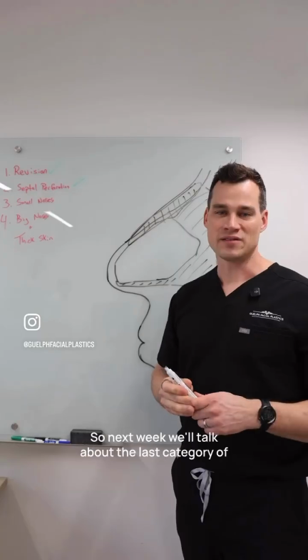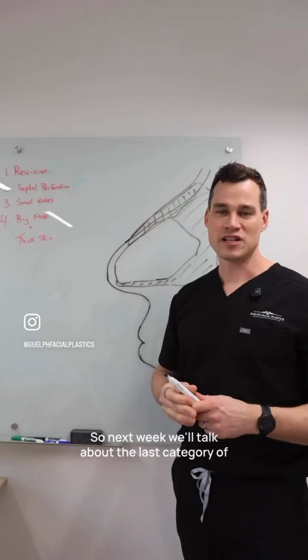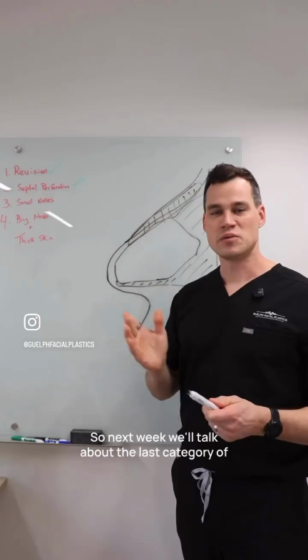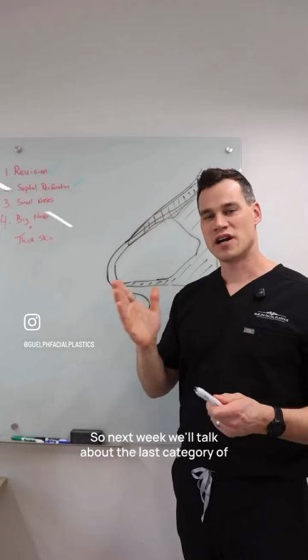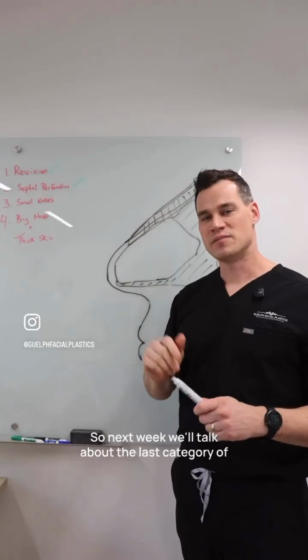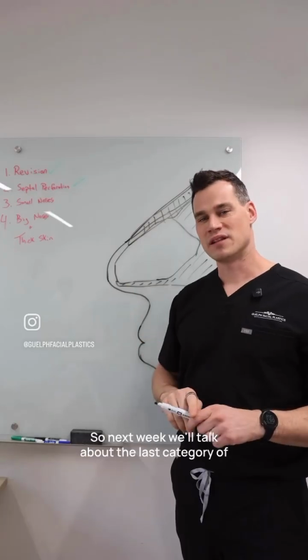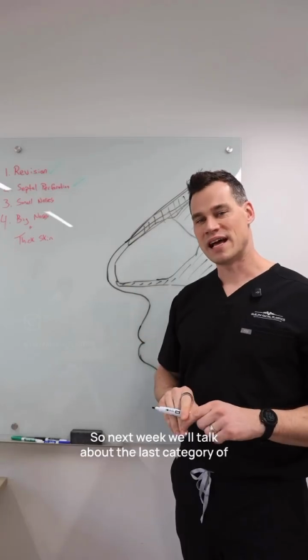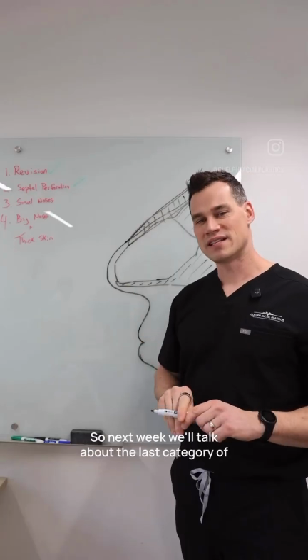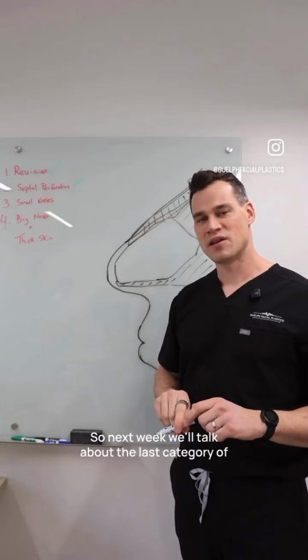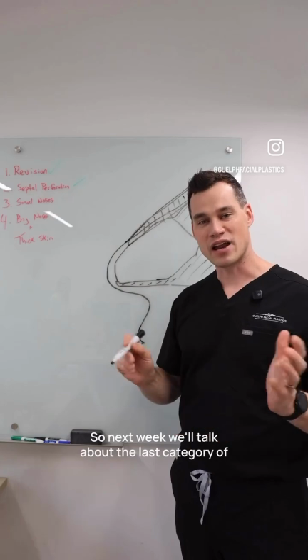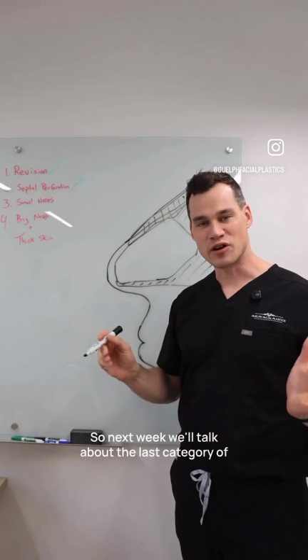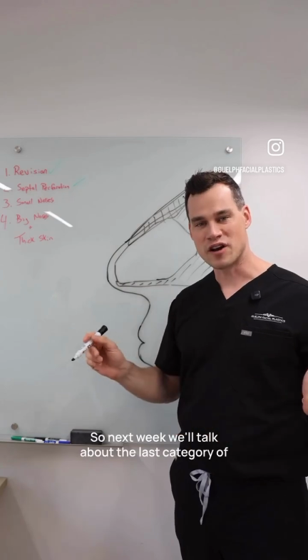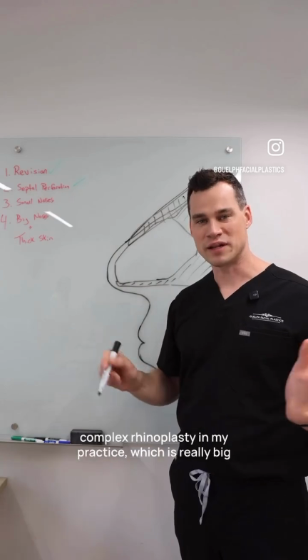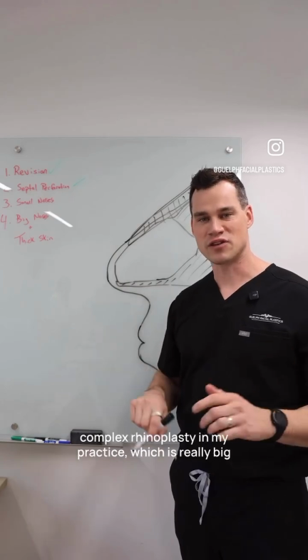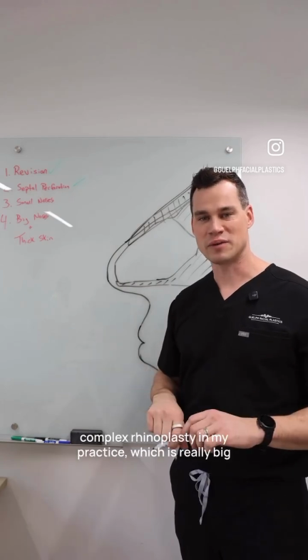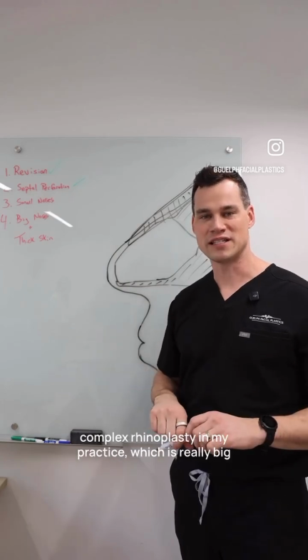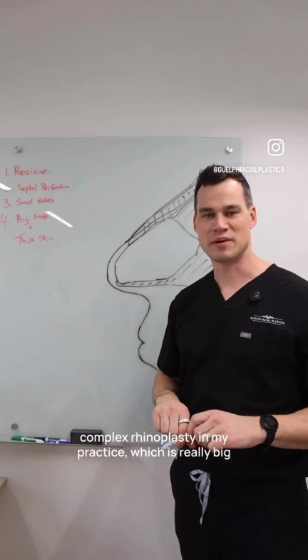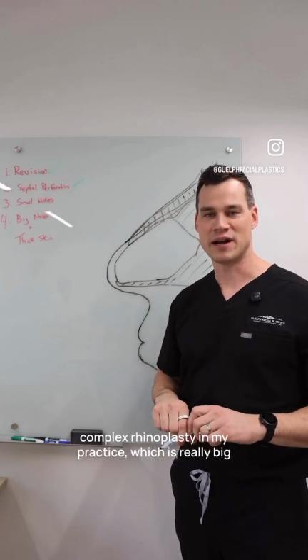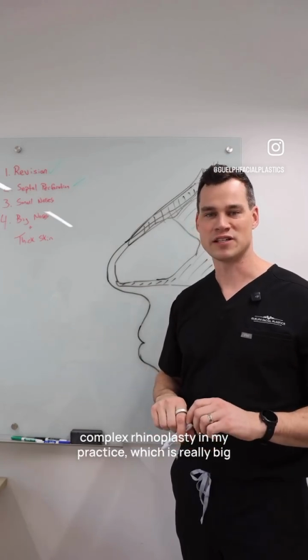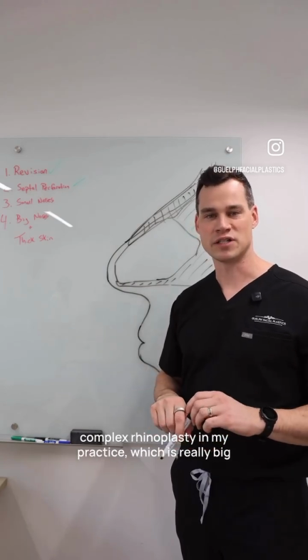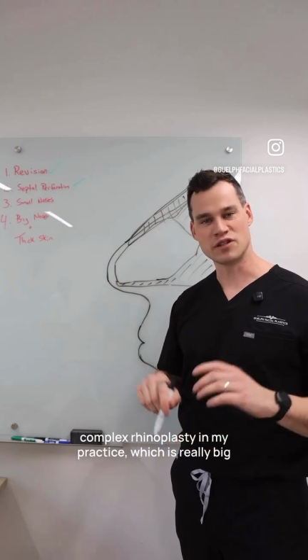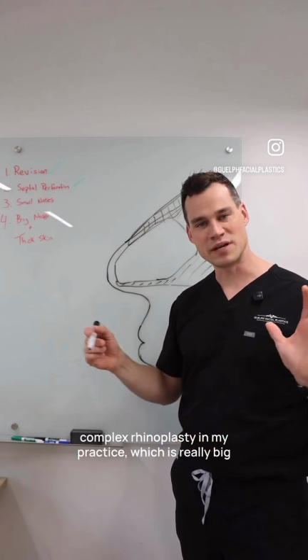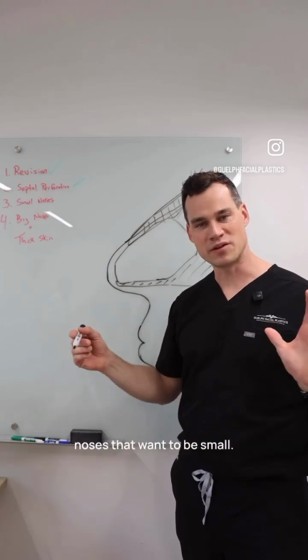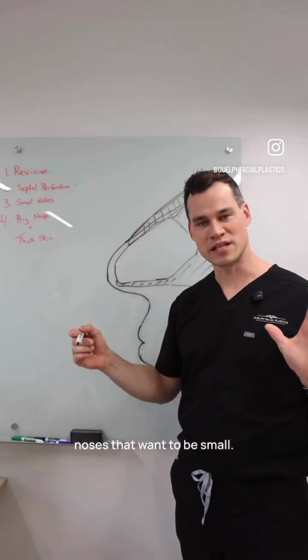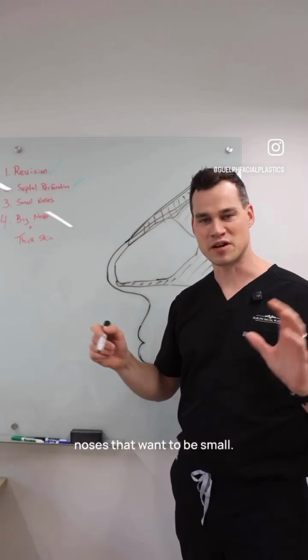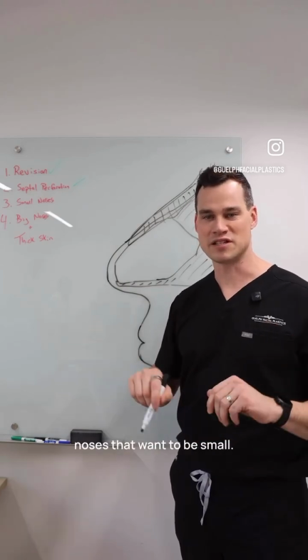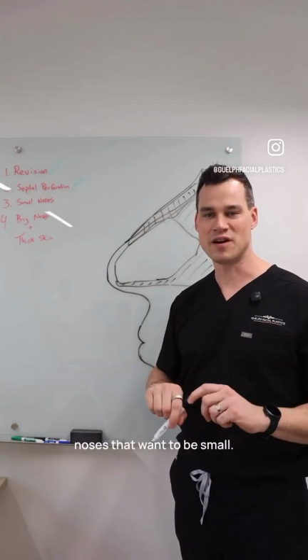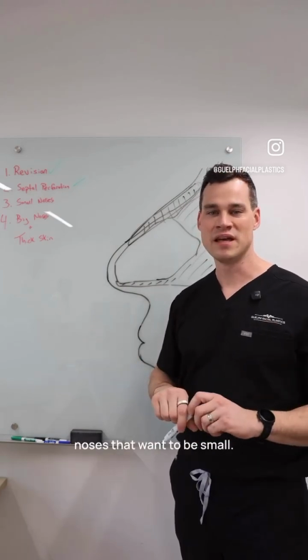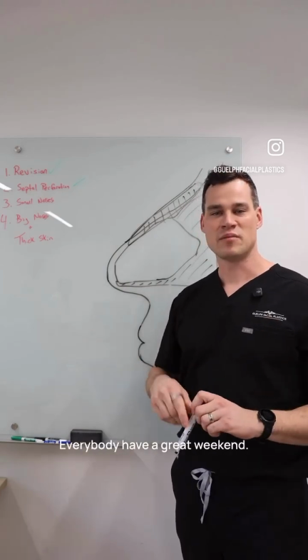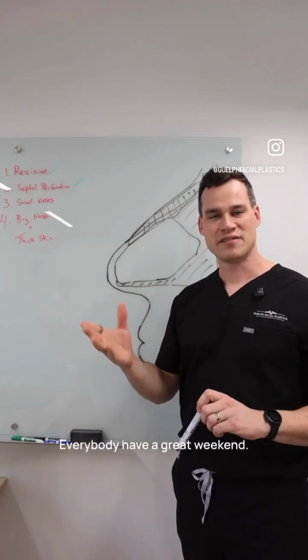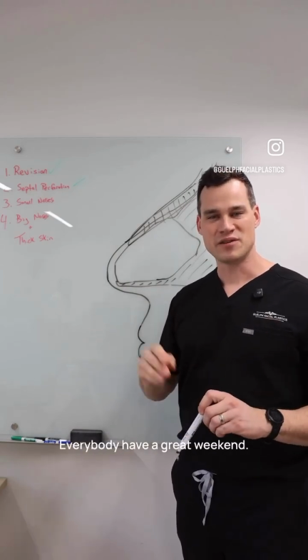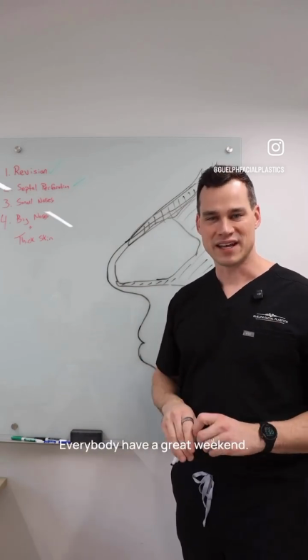Next week we'll talk about the last category of complex rhinoplasty in my practice, which is really big noses that want to be small. Everybody have a great weekend.